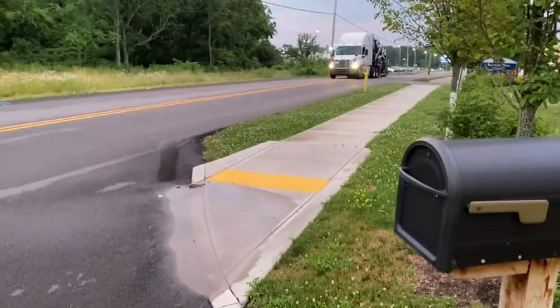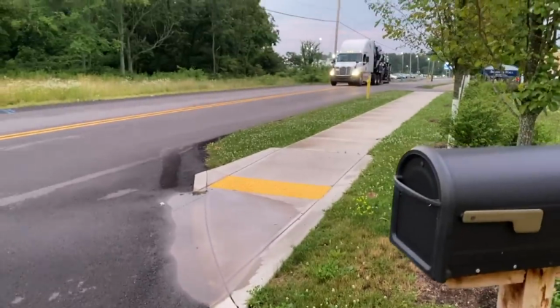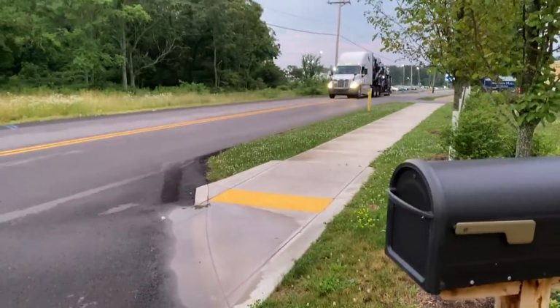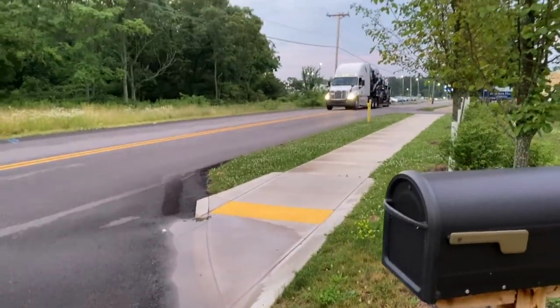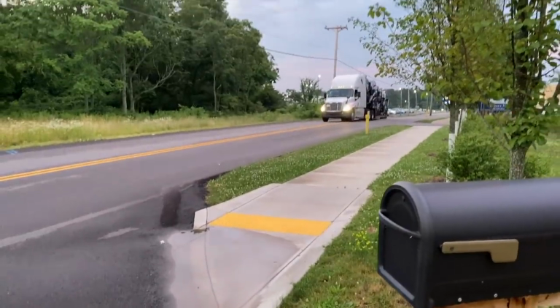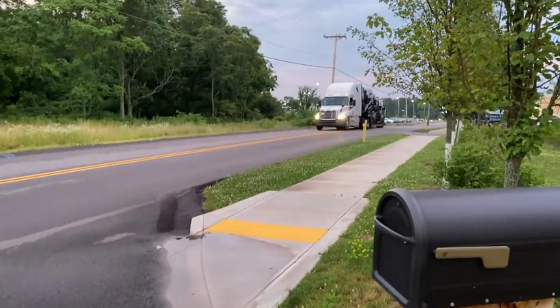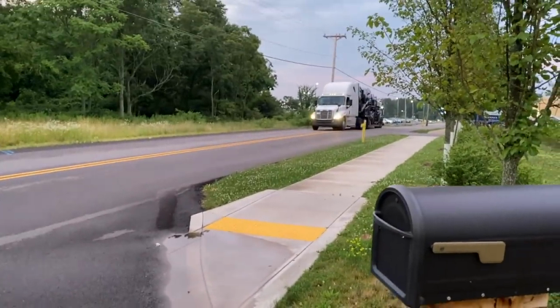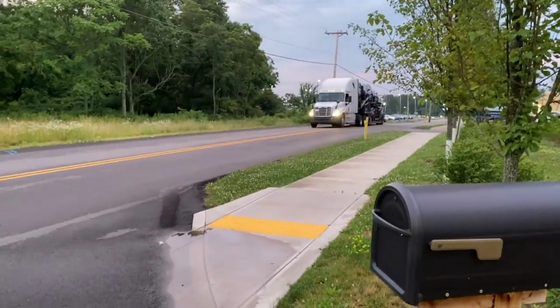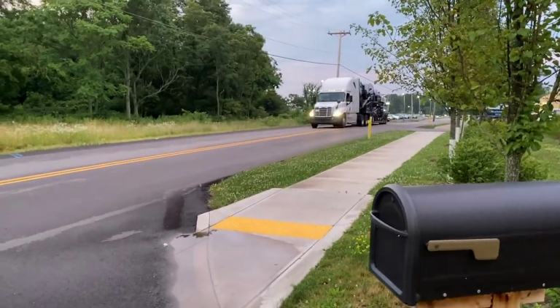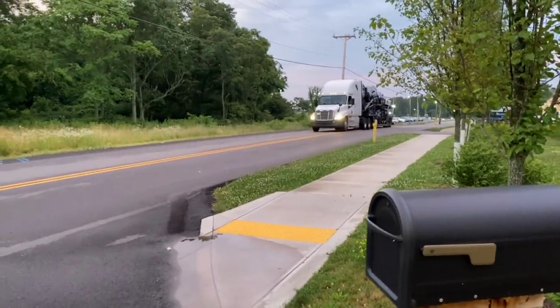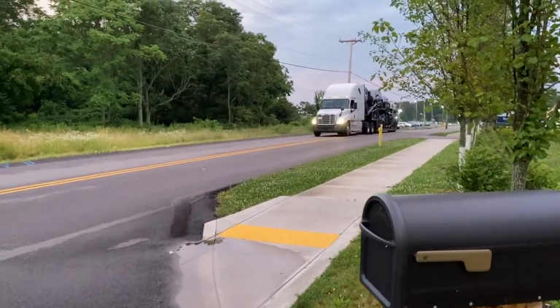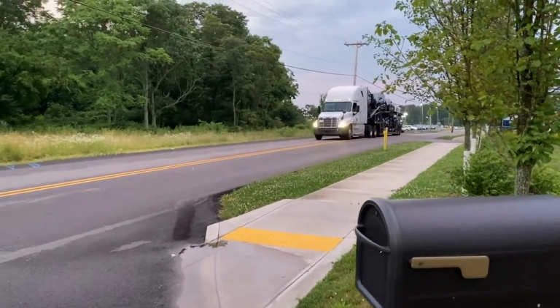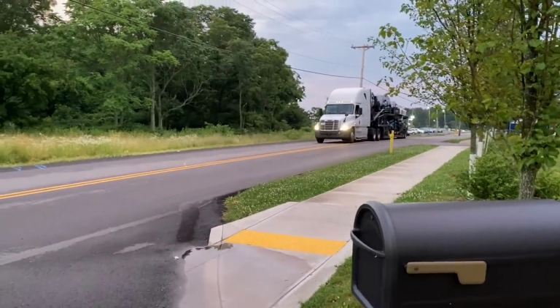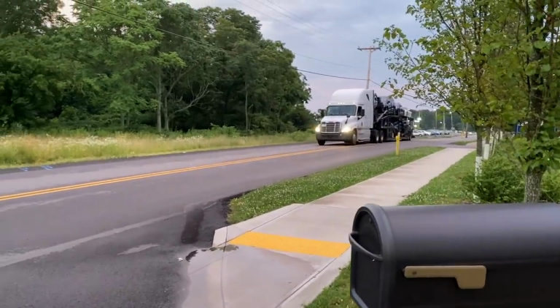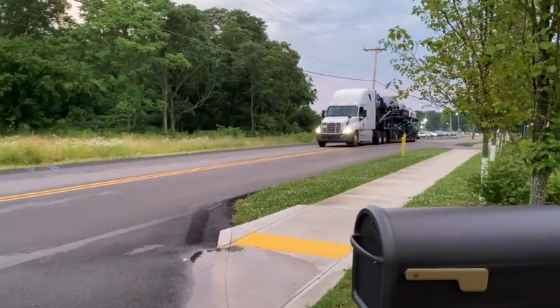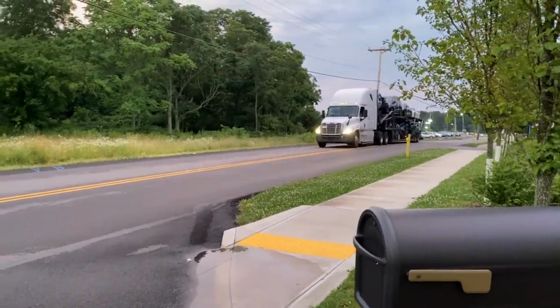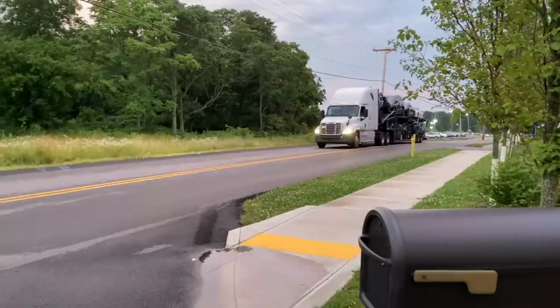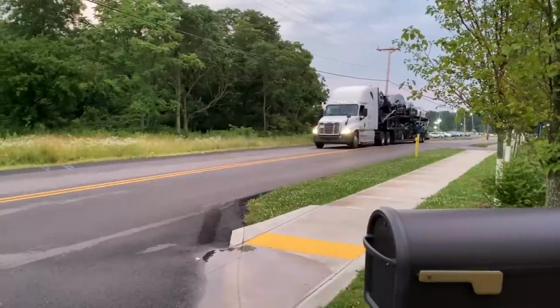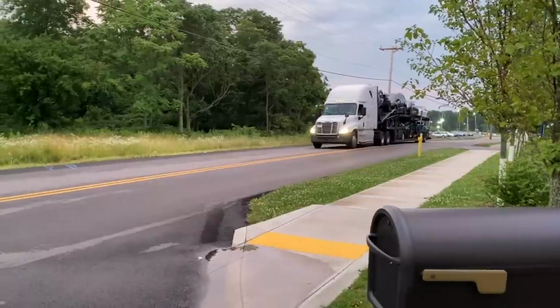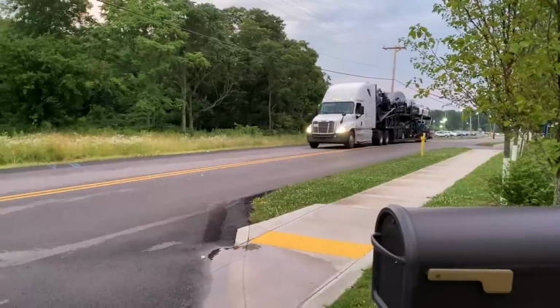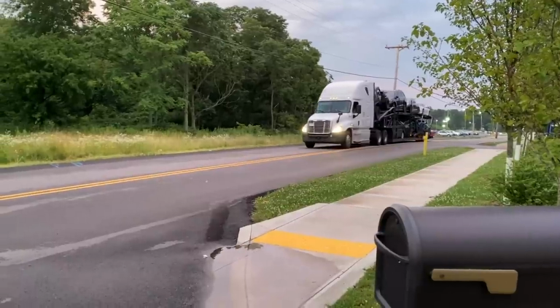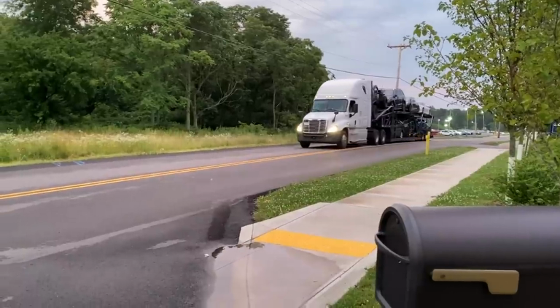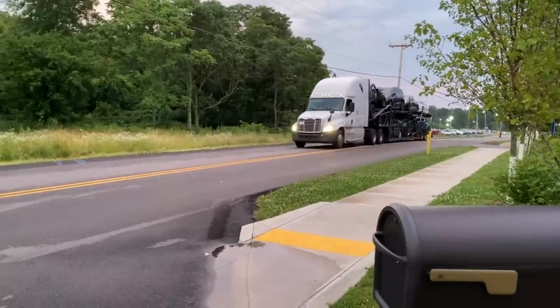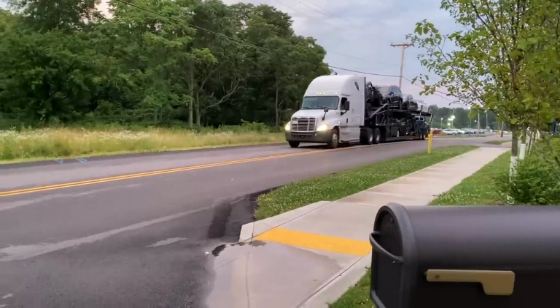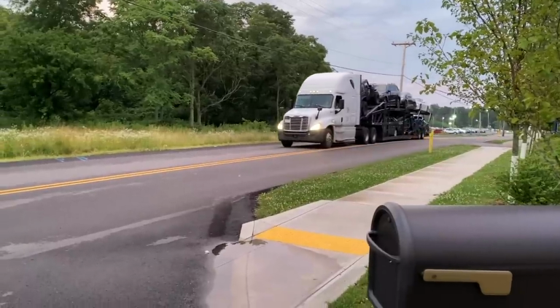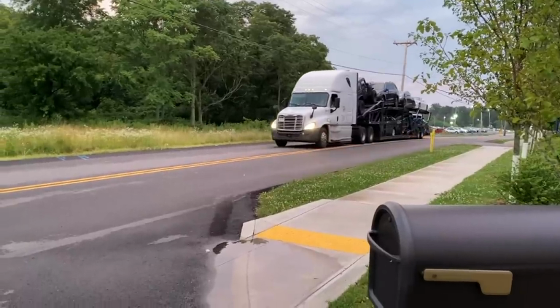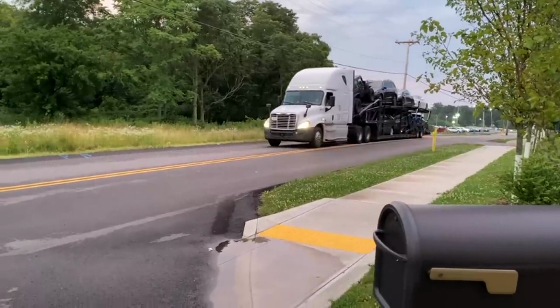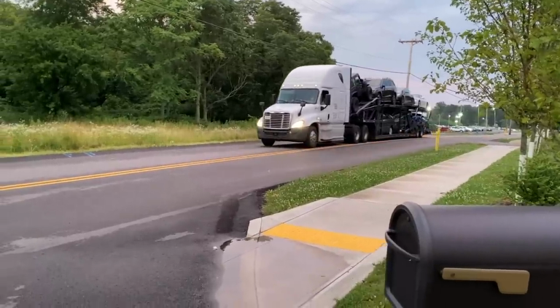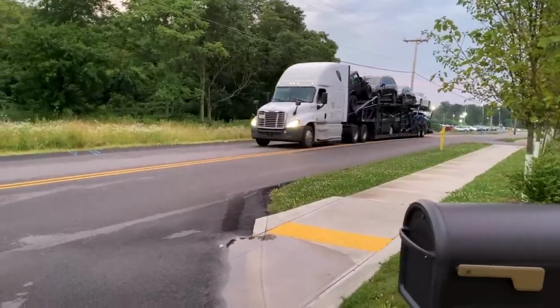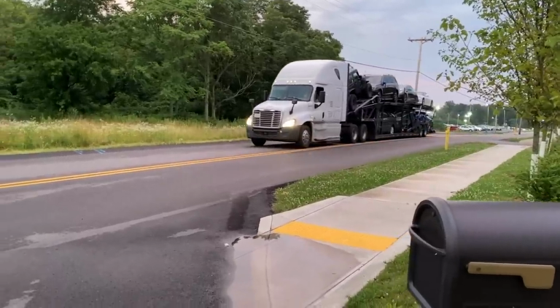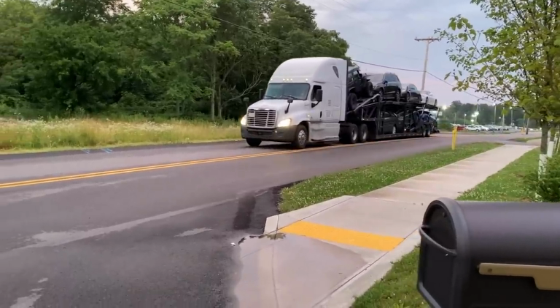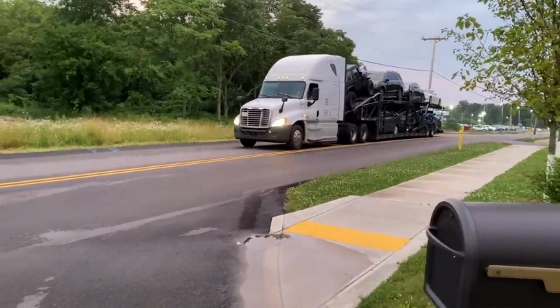All right guys here it comes. It's on a way bigger truck than I expected actually, but I think it's the last car on the rack.